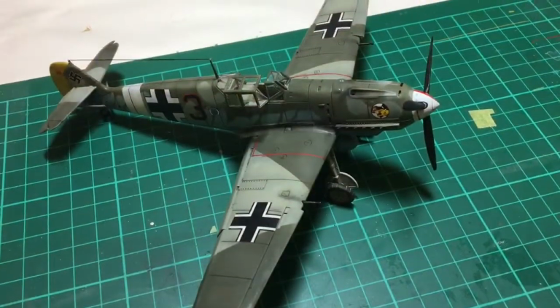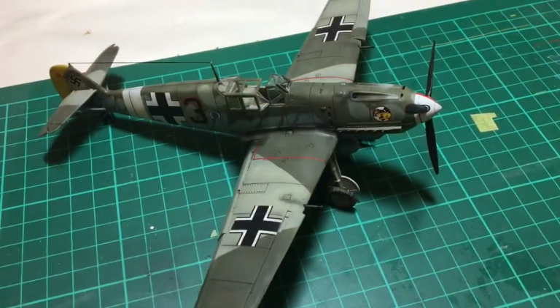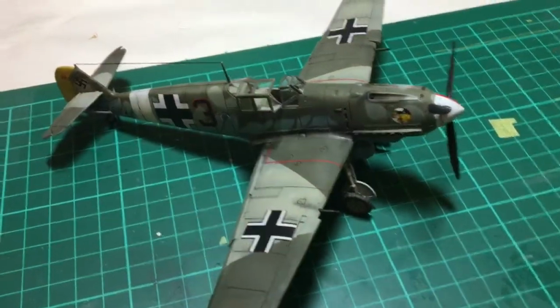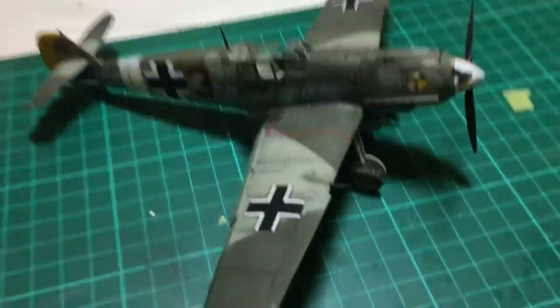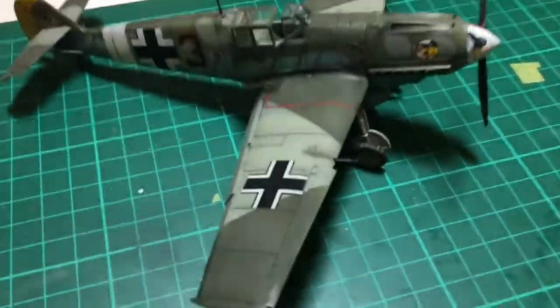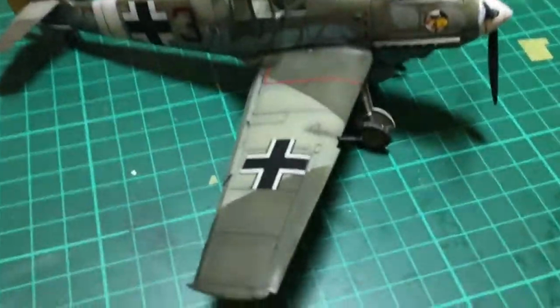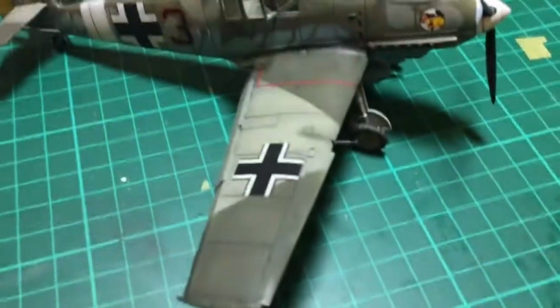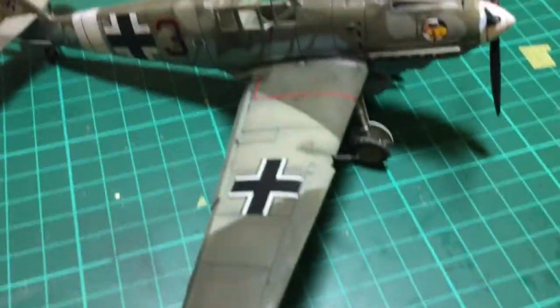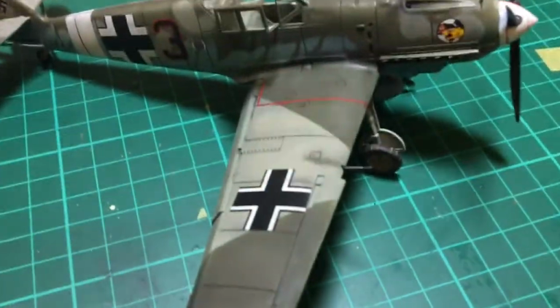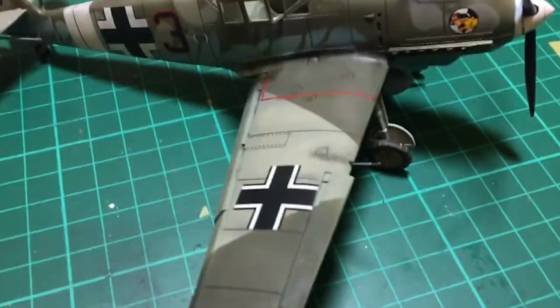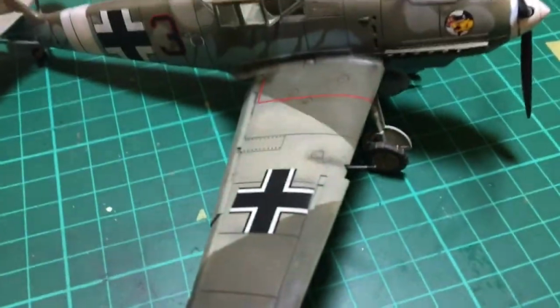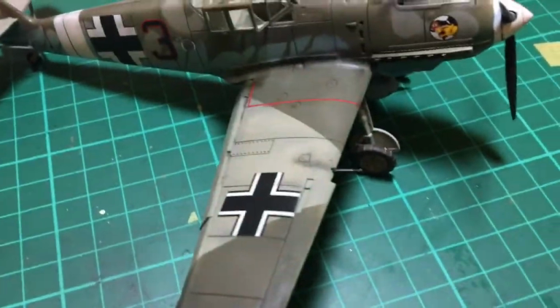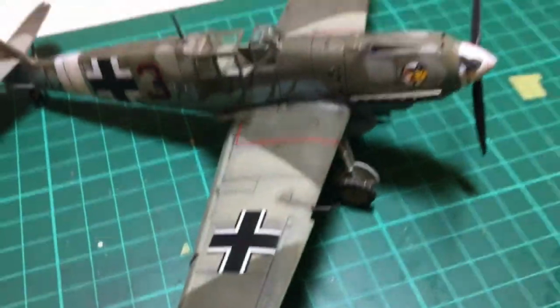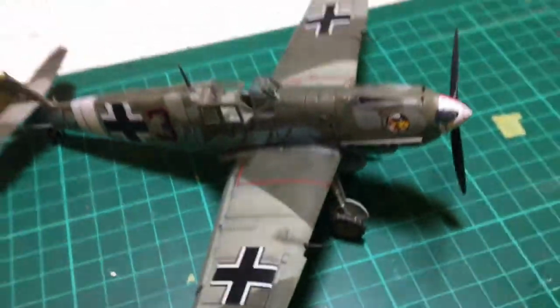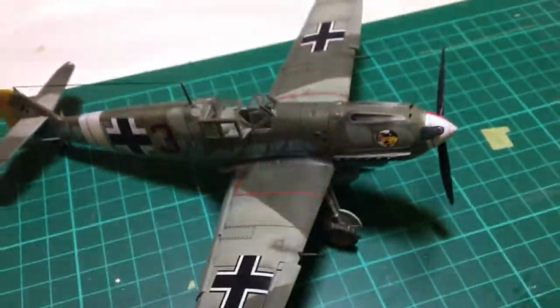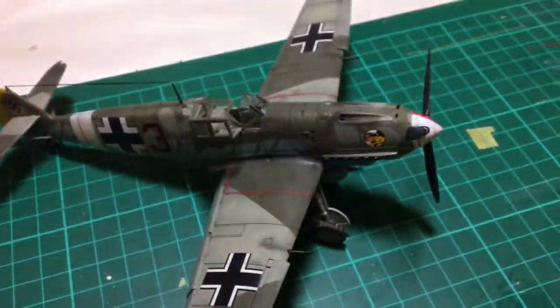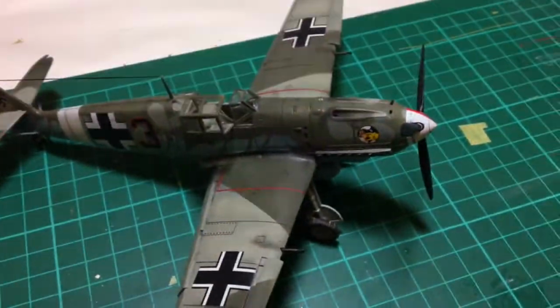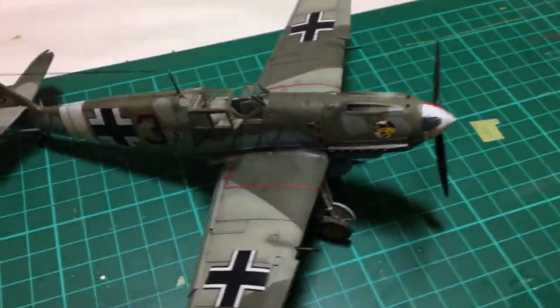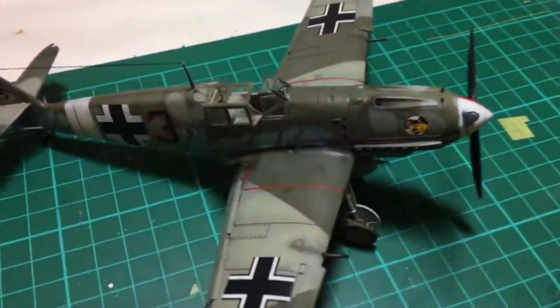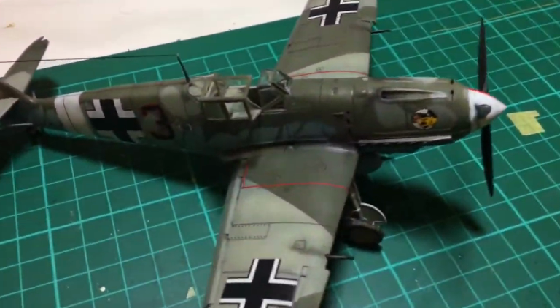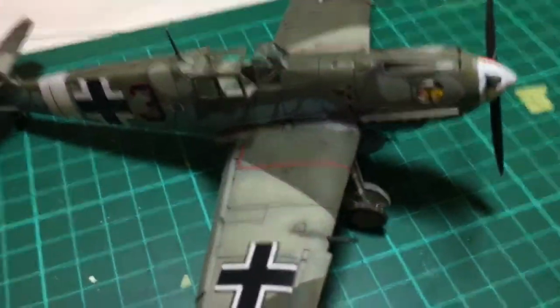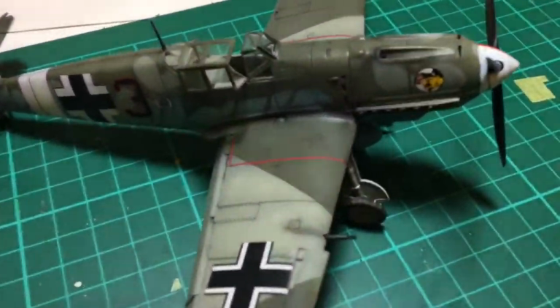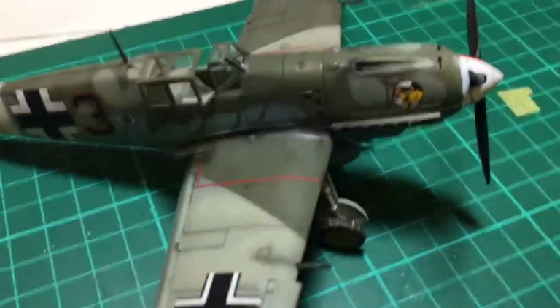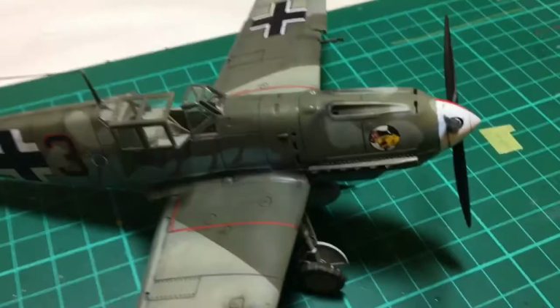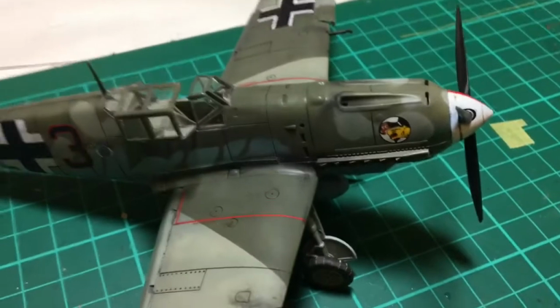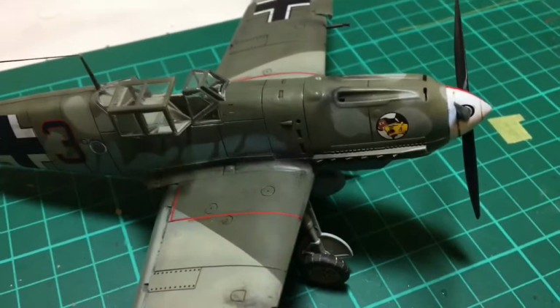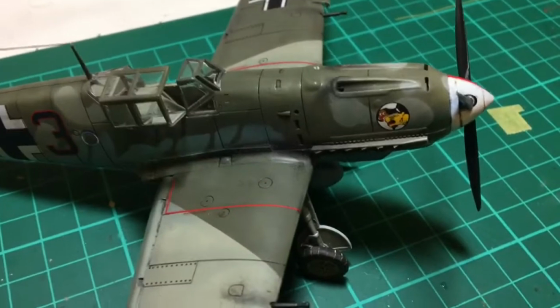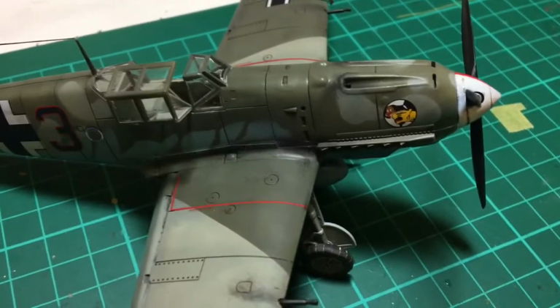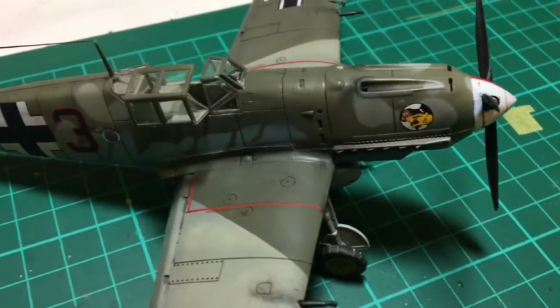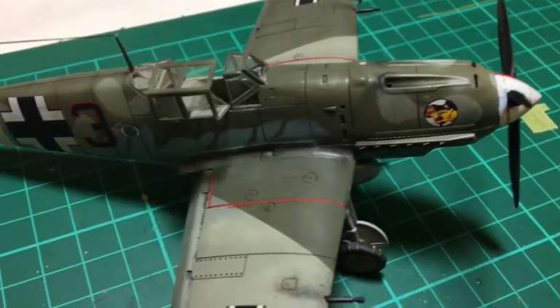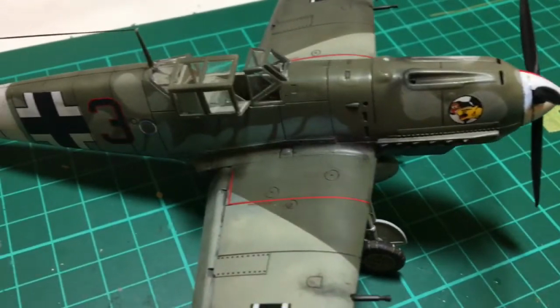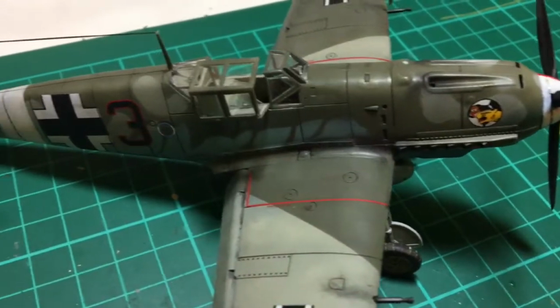So guys, there she is in all her detail. I'll just run you down her.